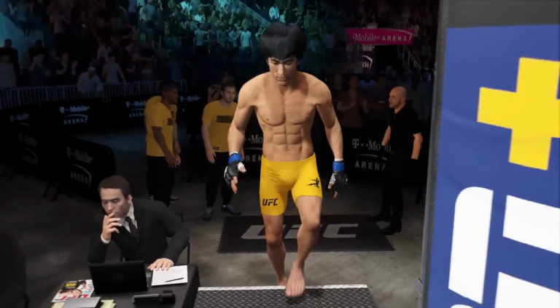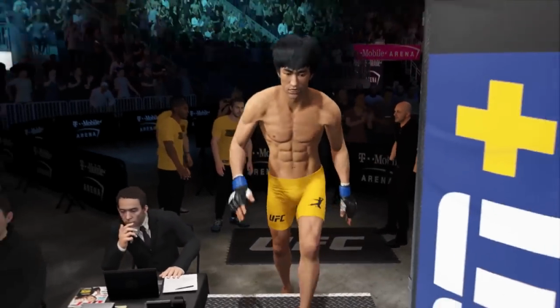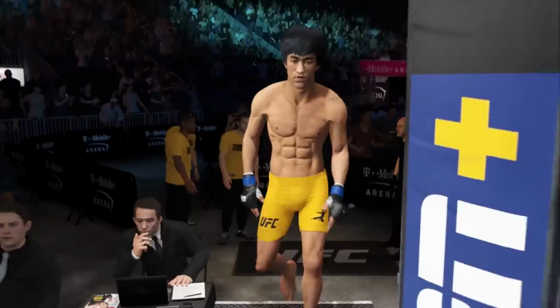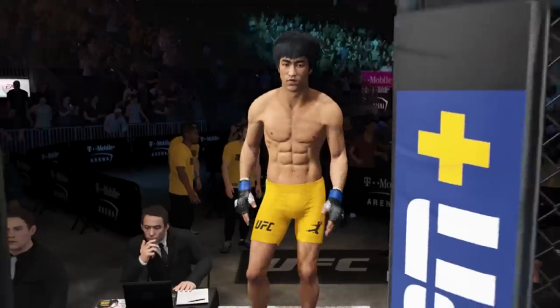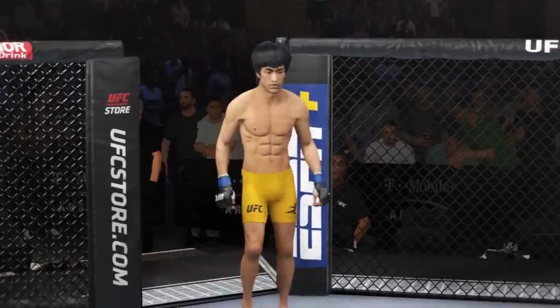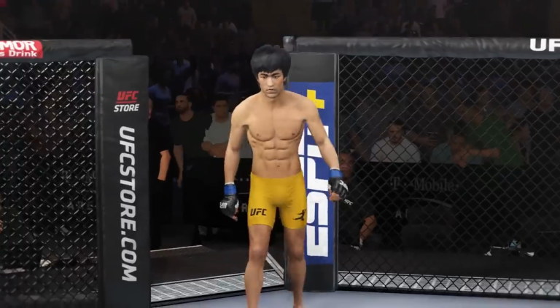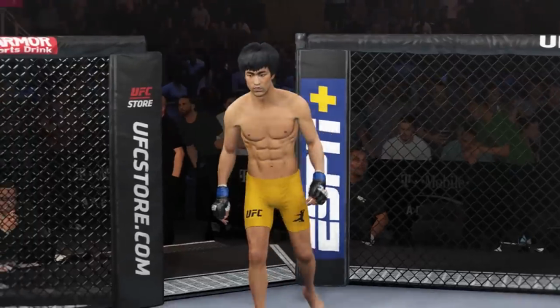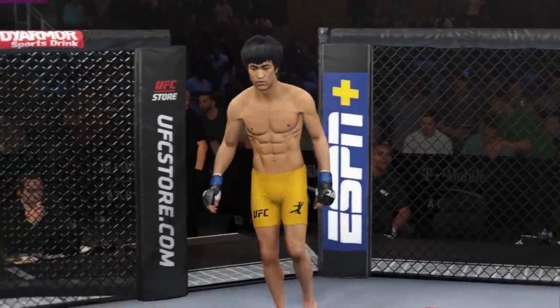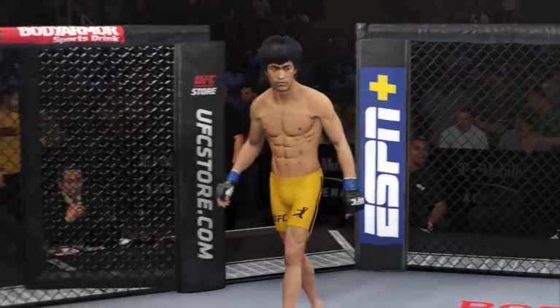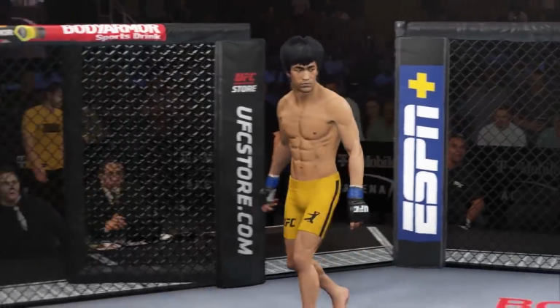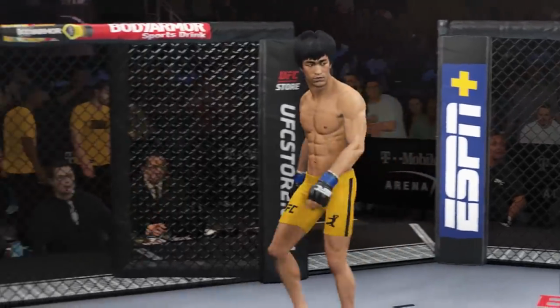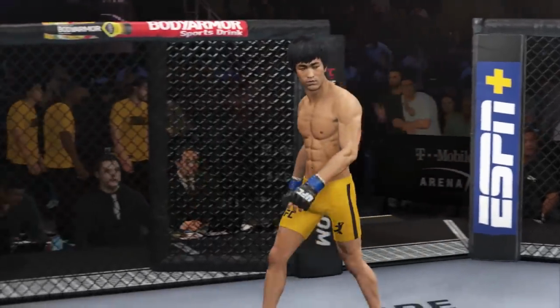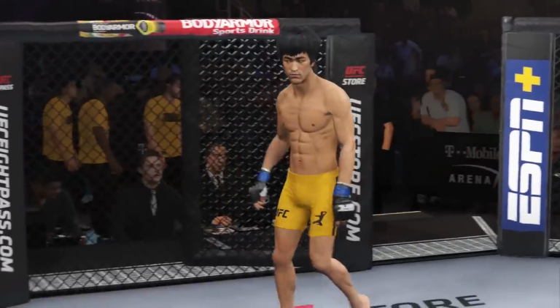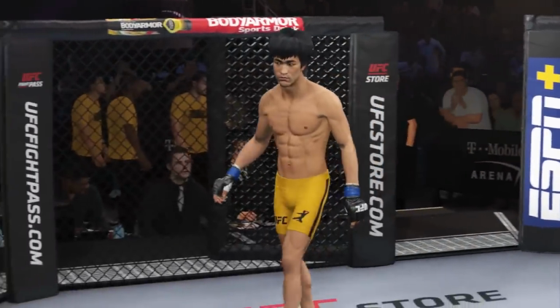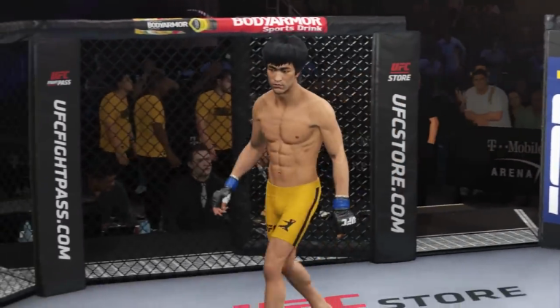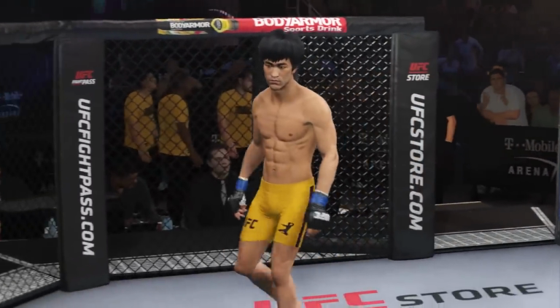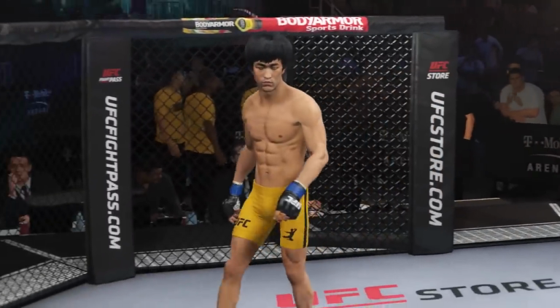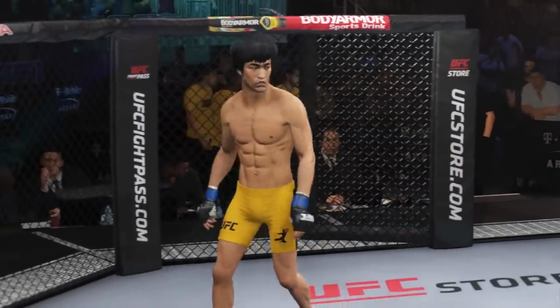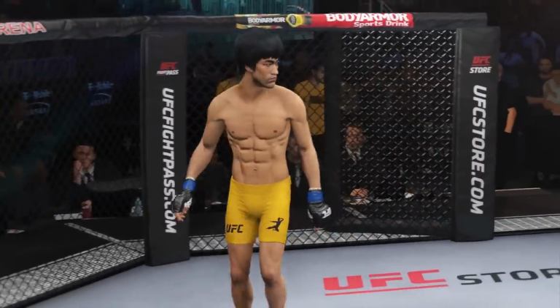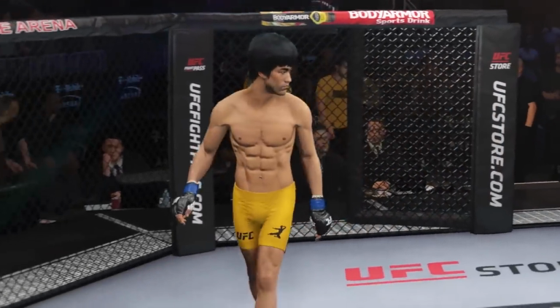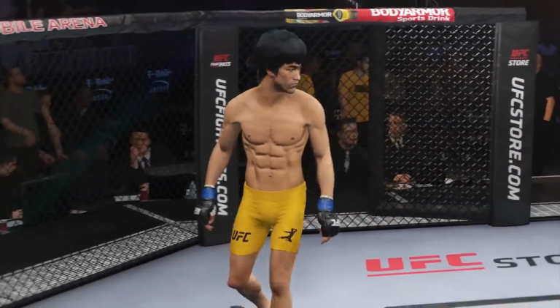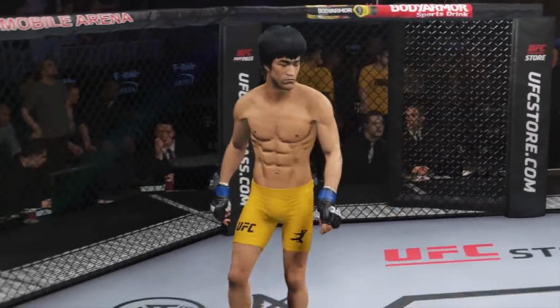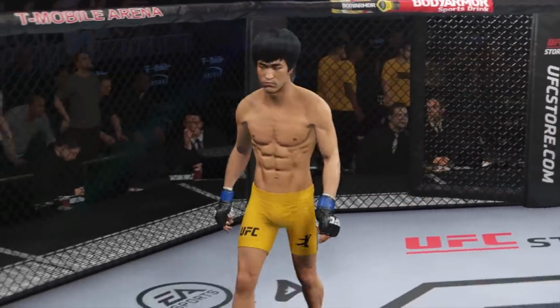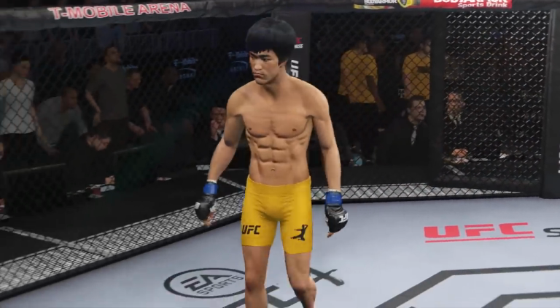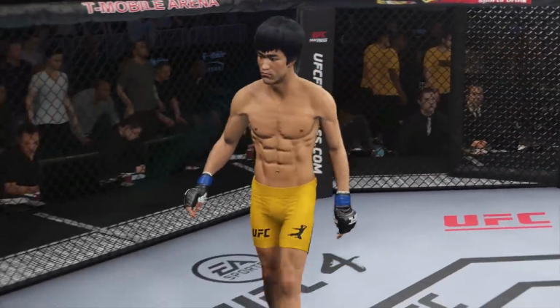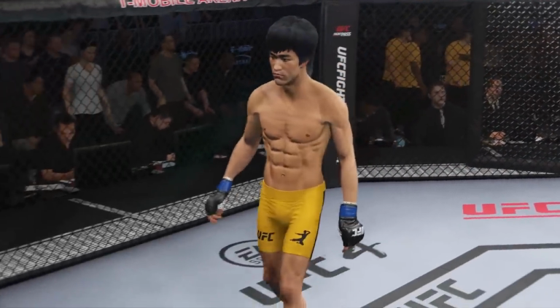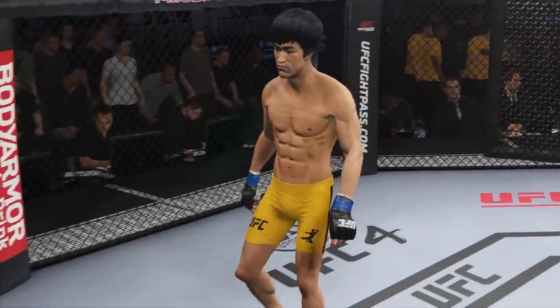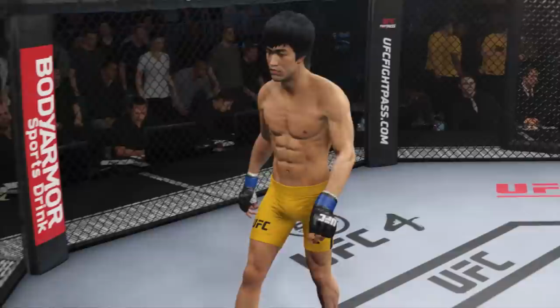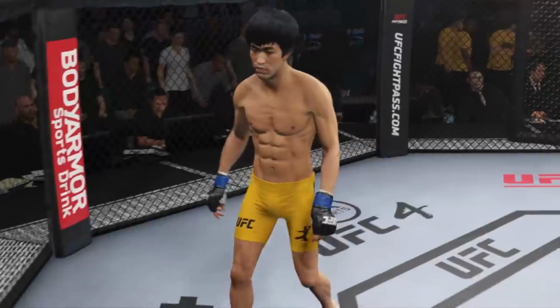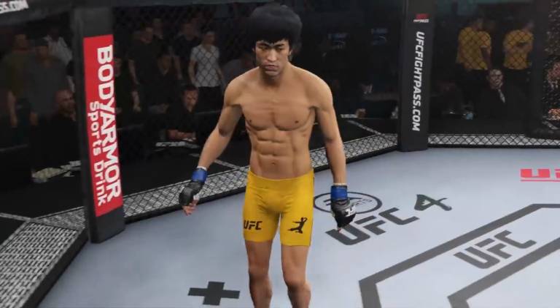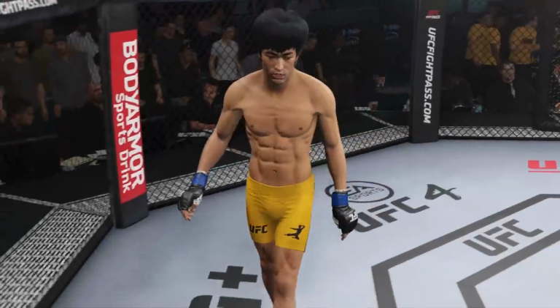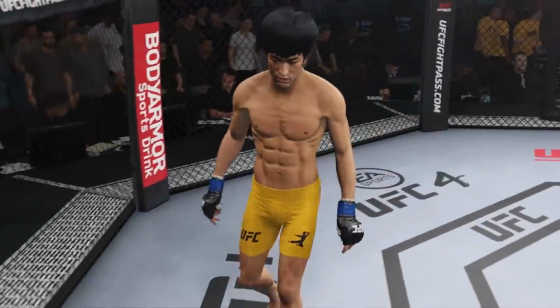Bruce Lee is the absolute best. Bruce Lee is the man. His grappling and takedown defense are going to be tested here tonight.